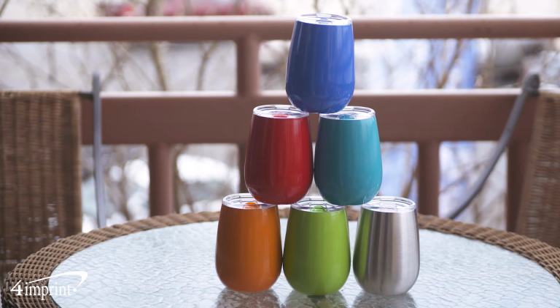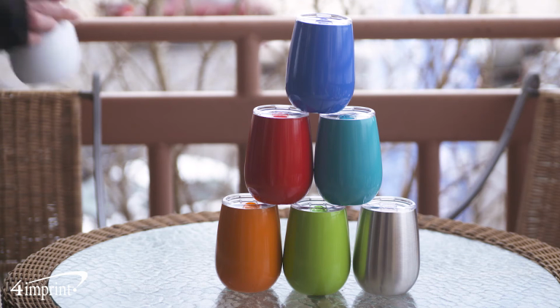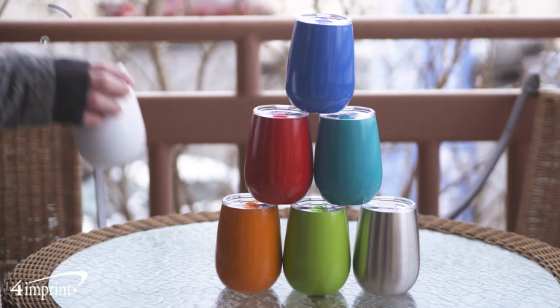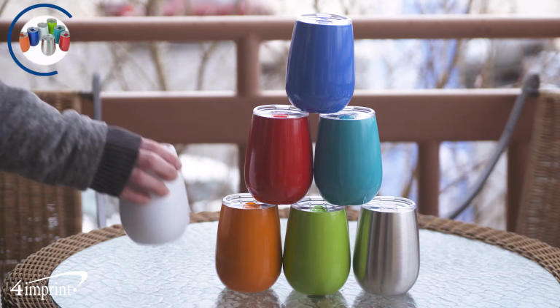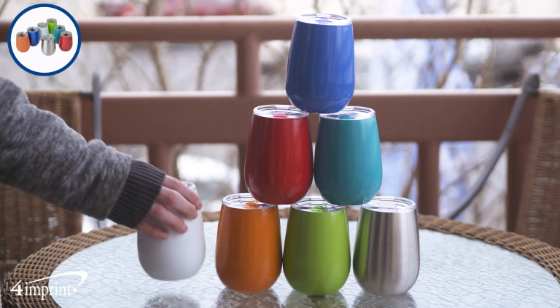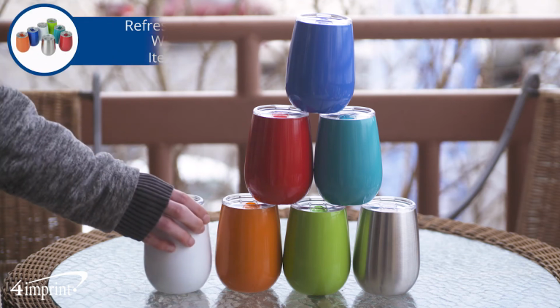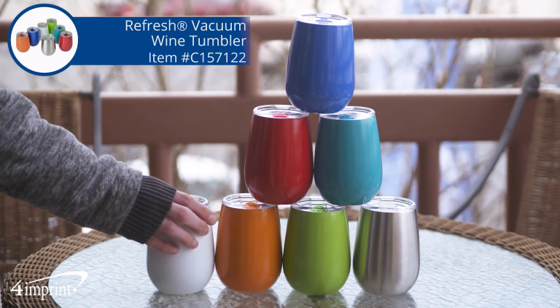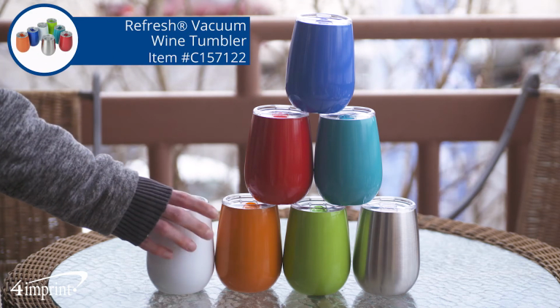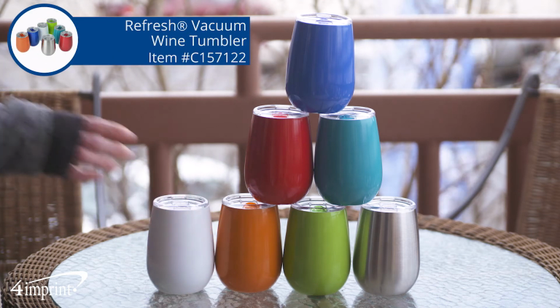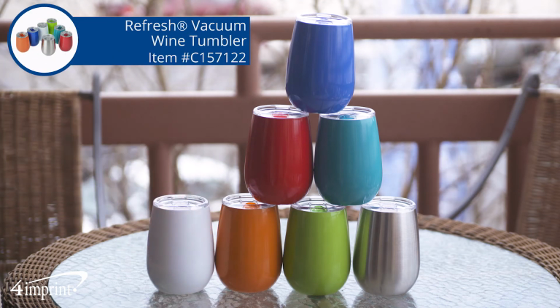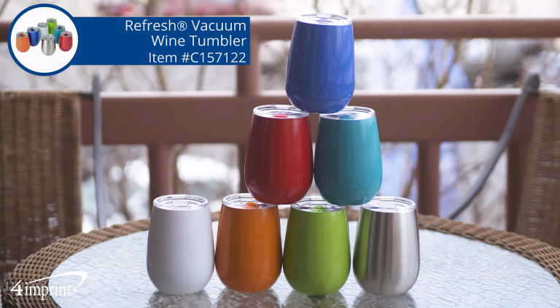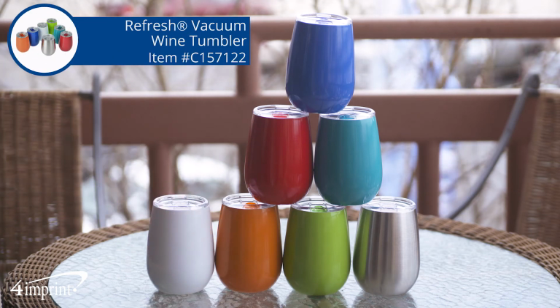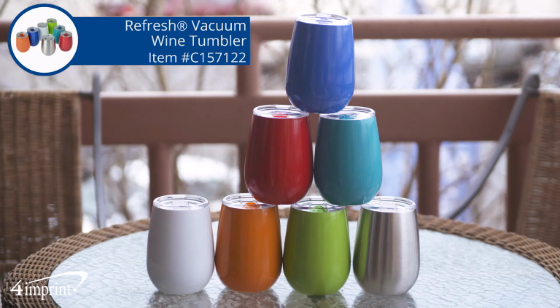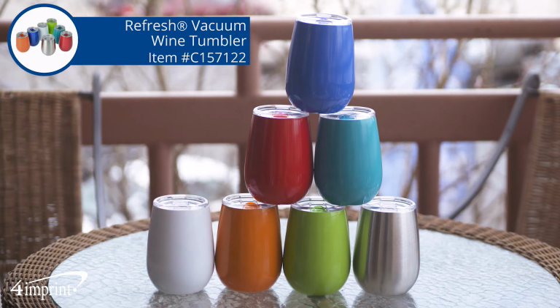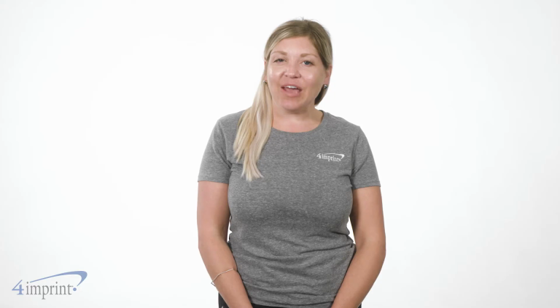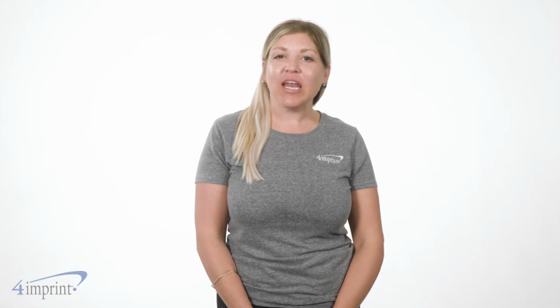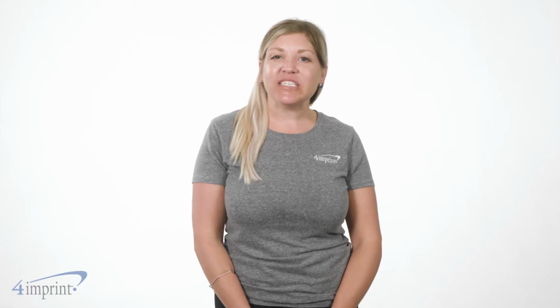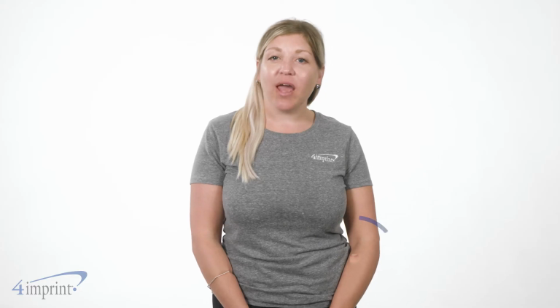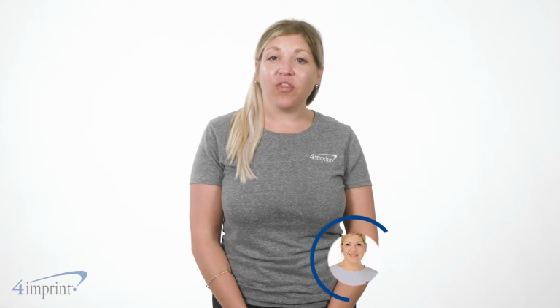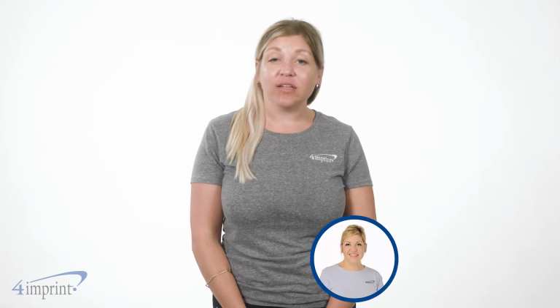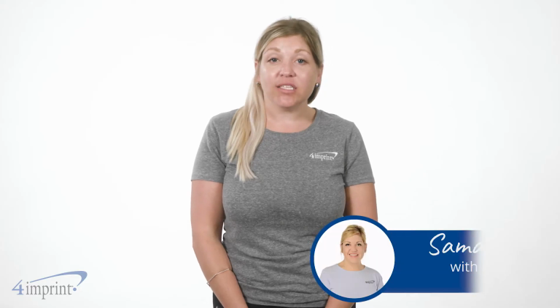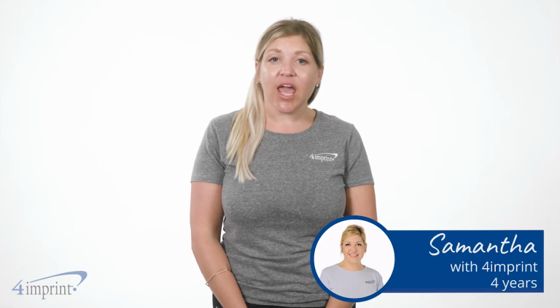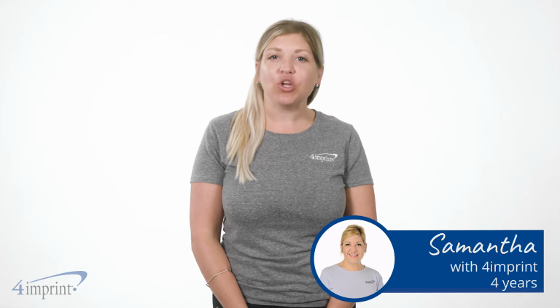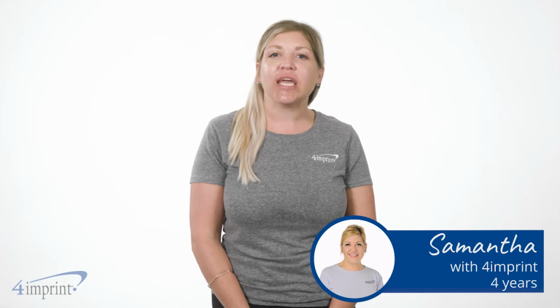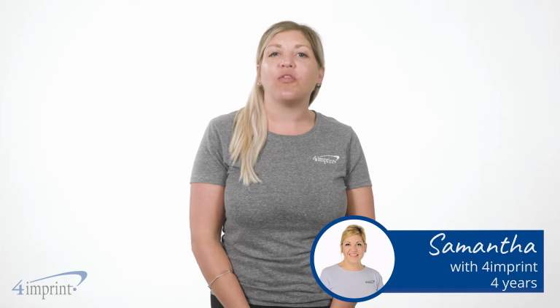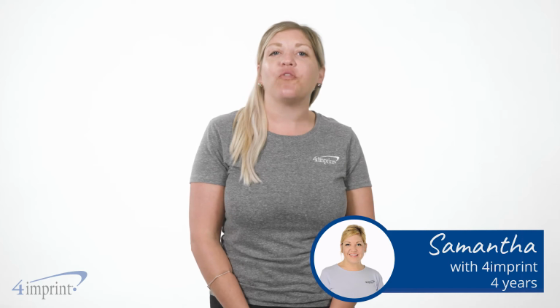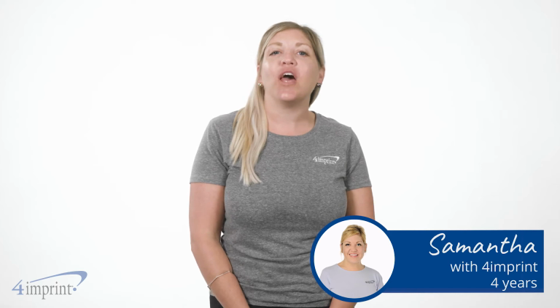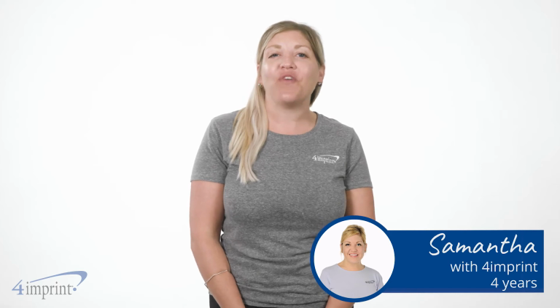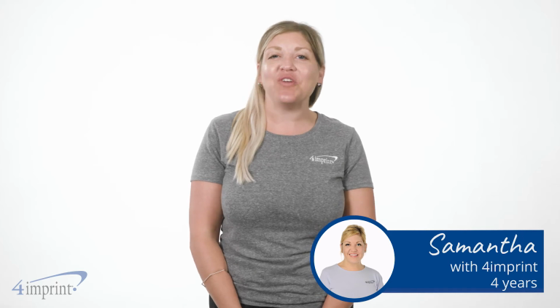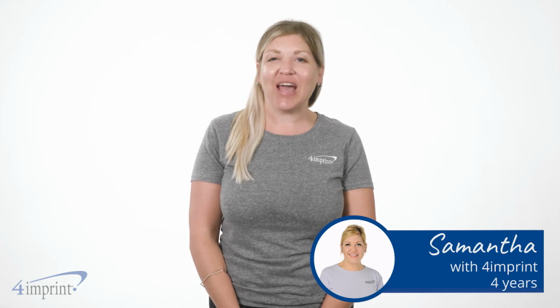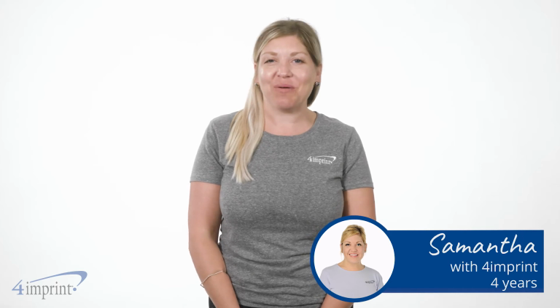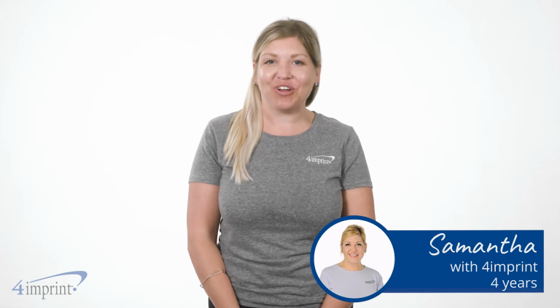A great-looking 4imprint exclusive you're sure to love. Hi, my name is Samantha, and today we're checking out the Refresh Vacuum Wine Tumbler.